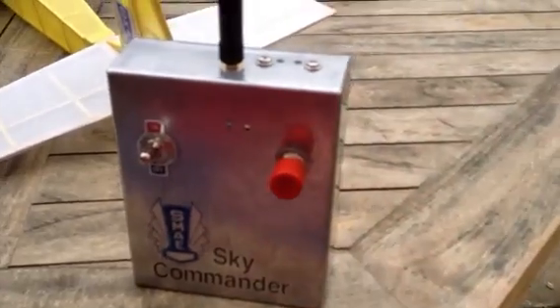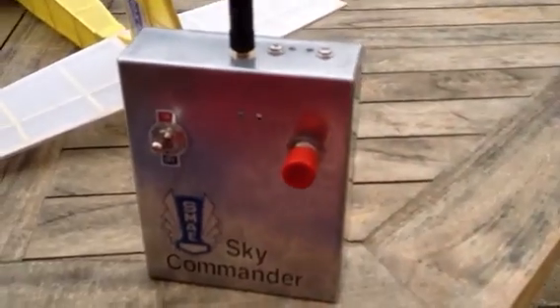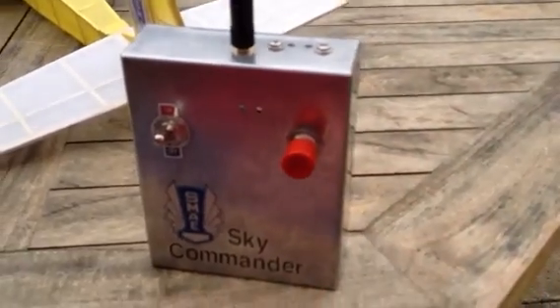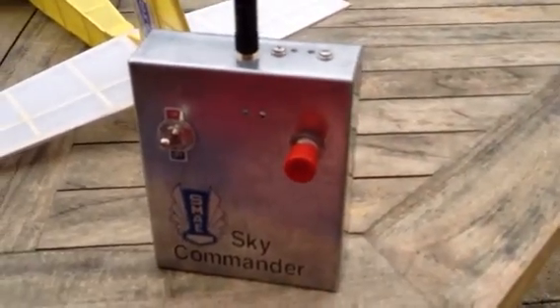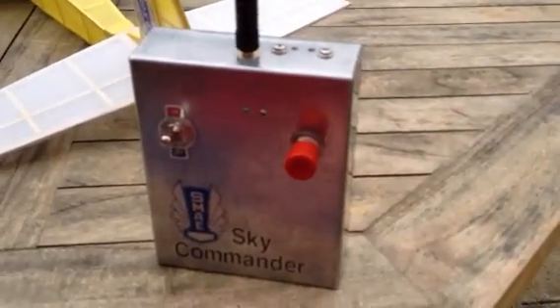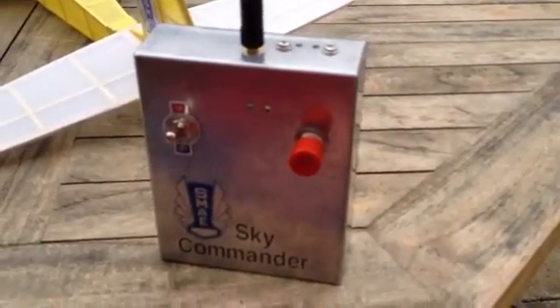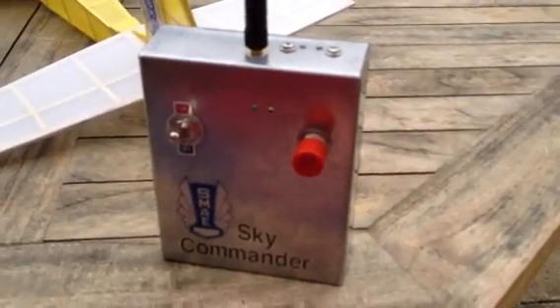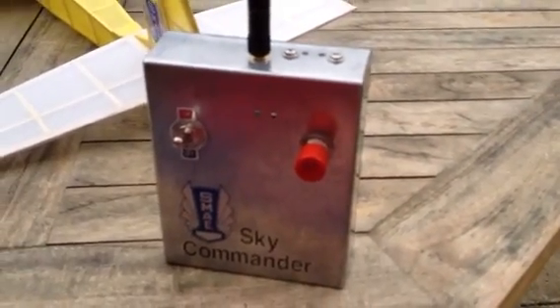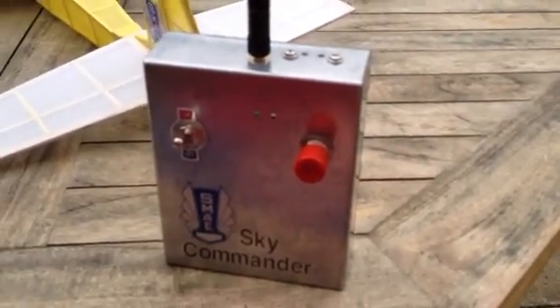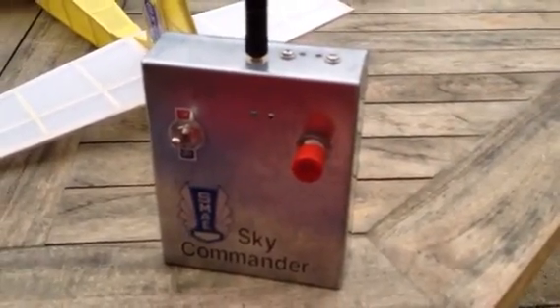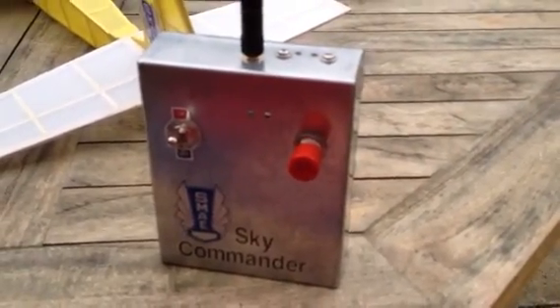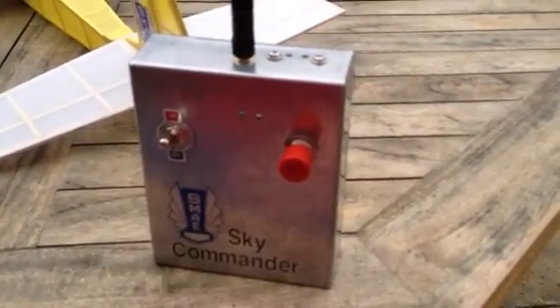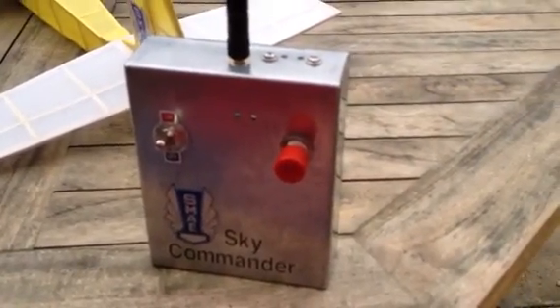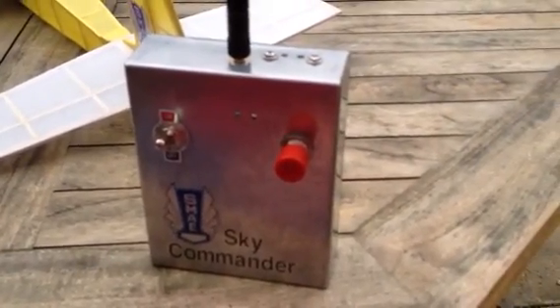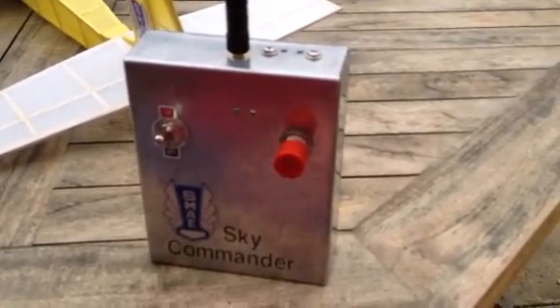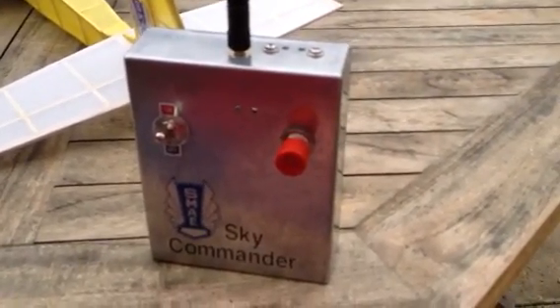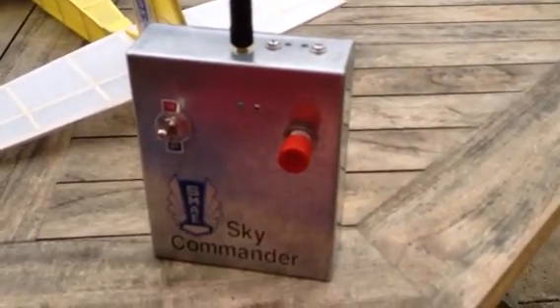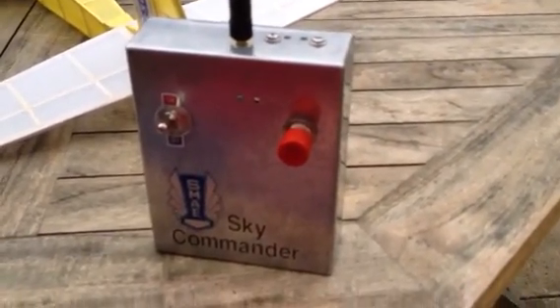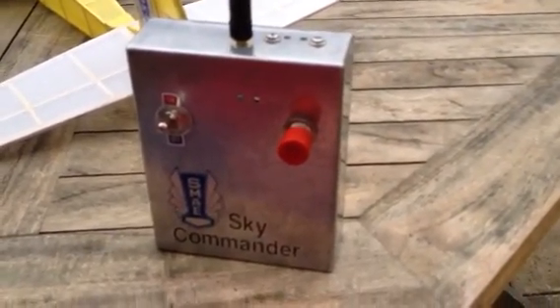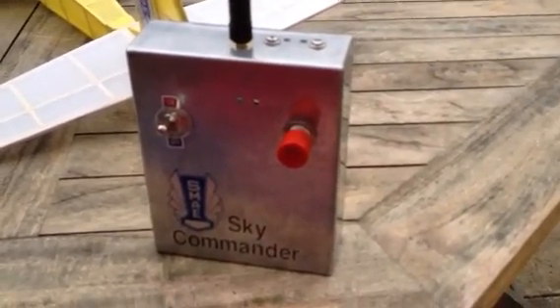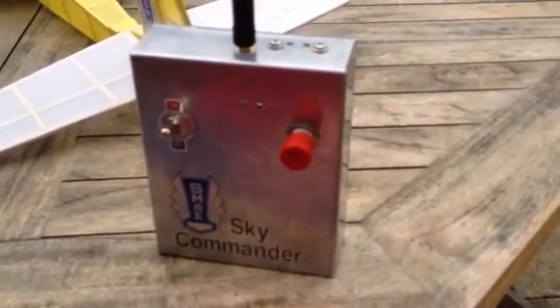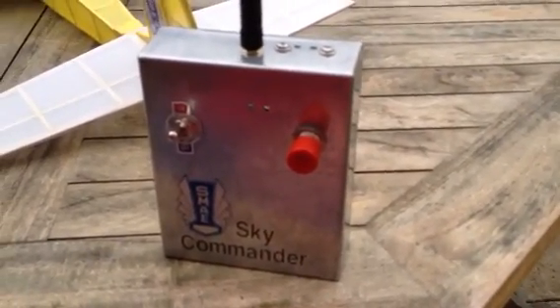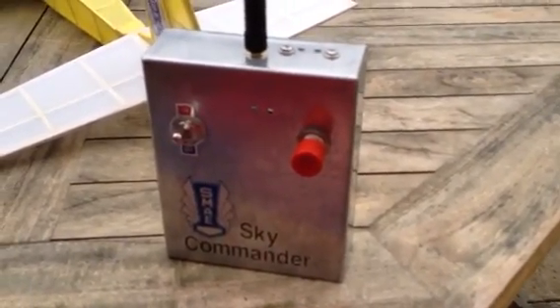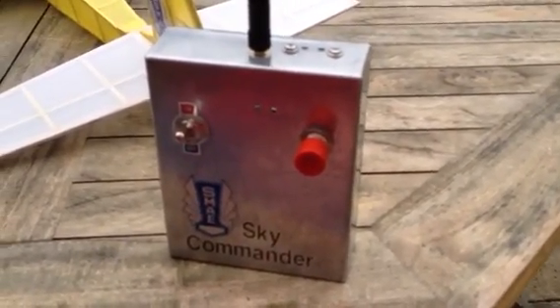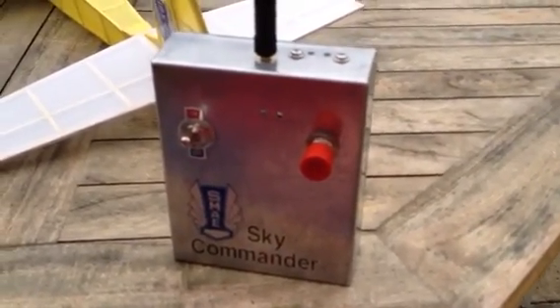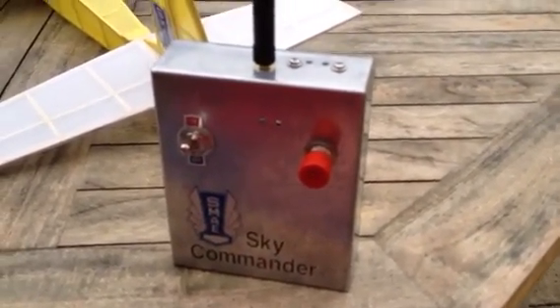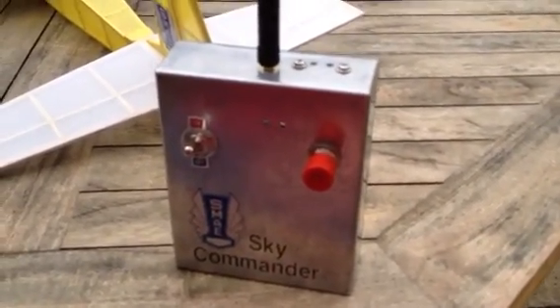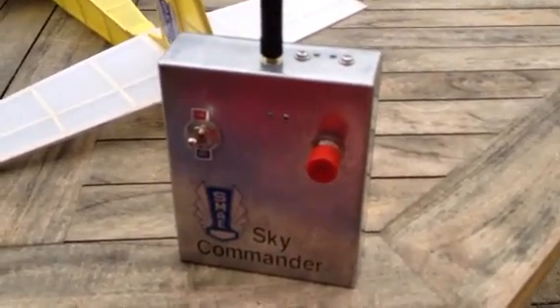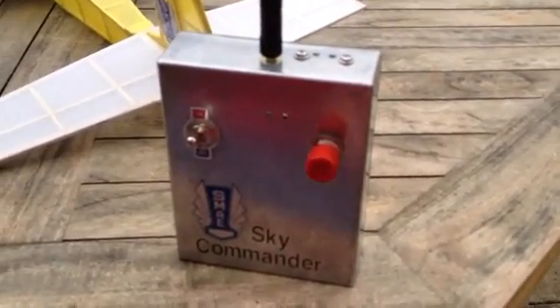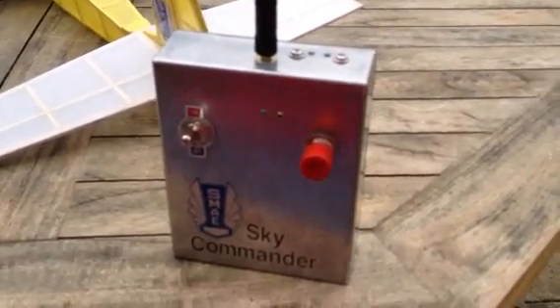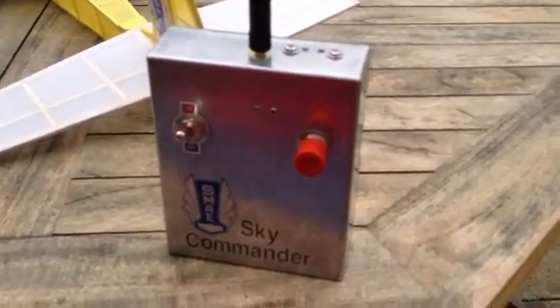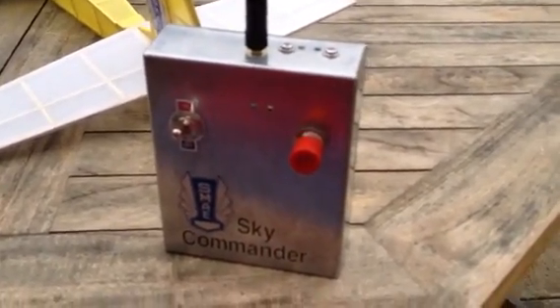All working a treat, just waiting for the wind to die down a little bit now so I can give it a test flight. Thanks for watching. Bye.